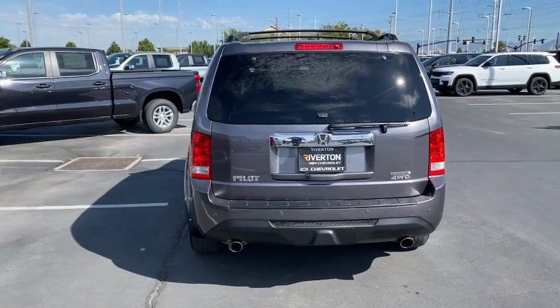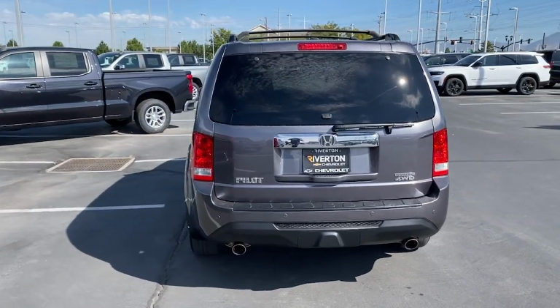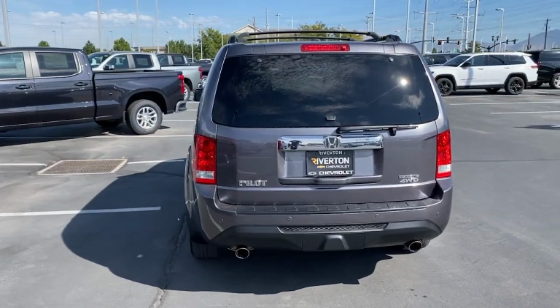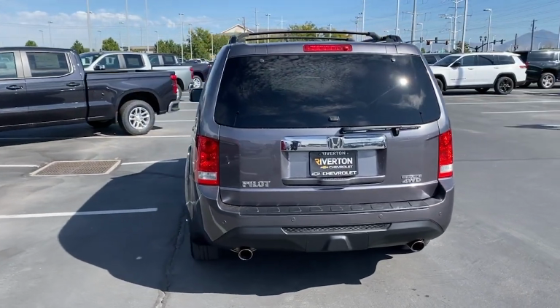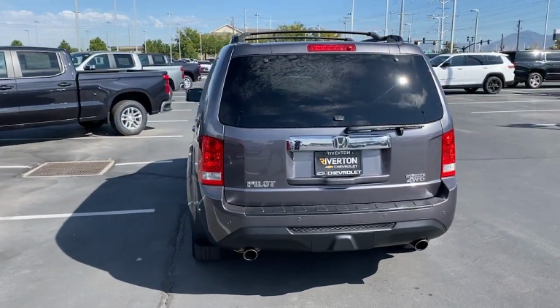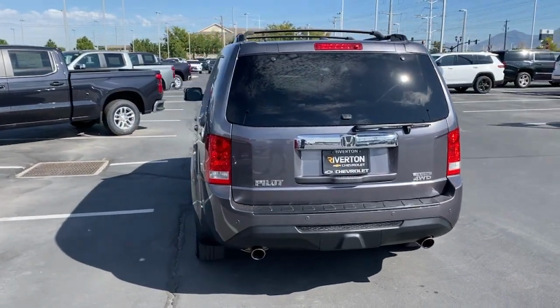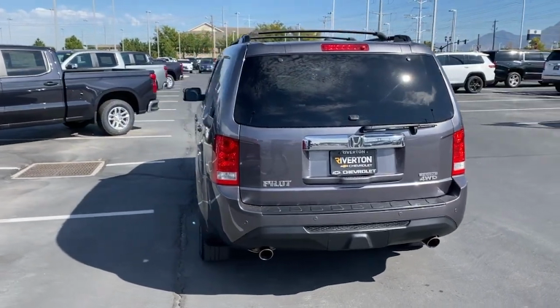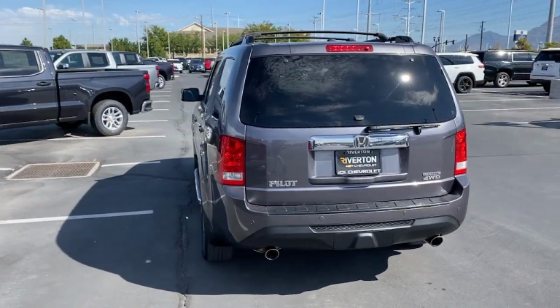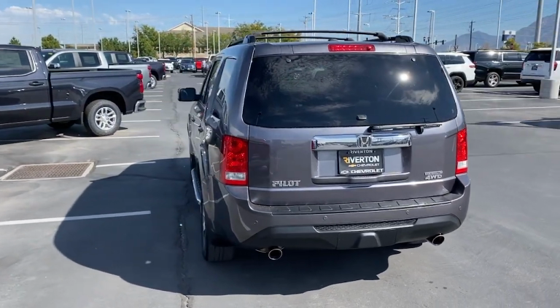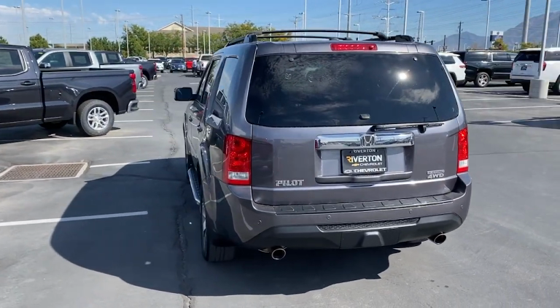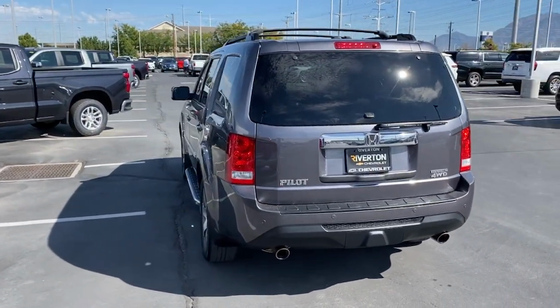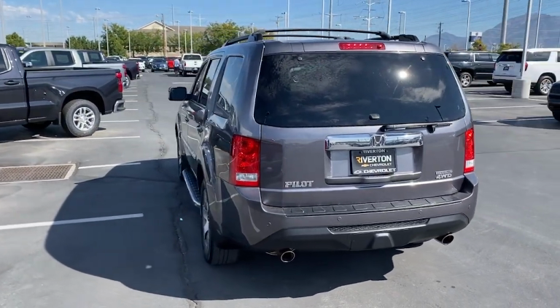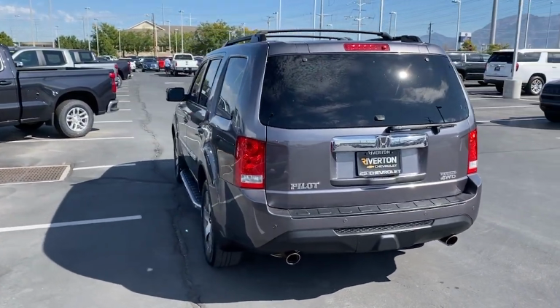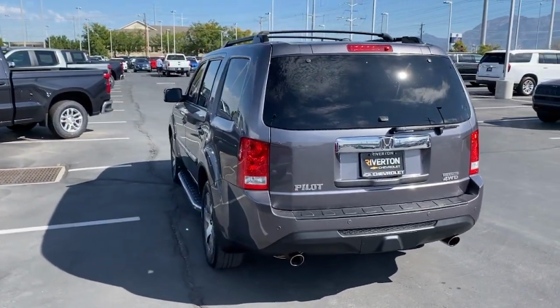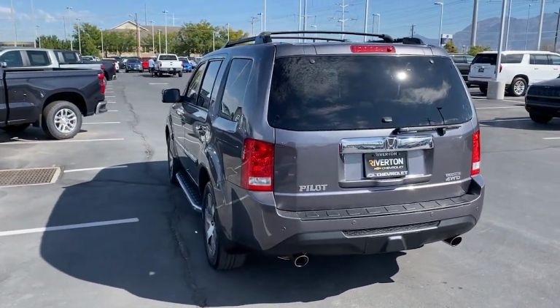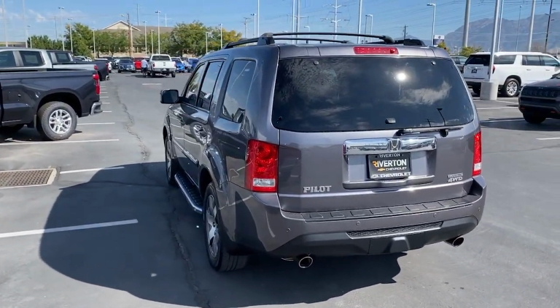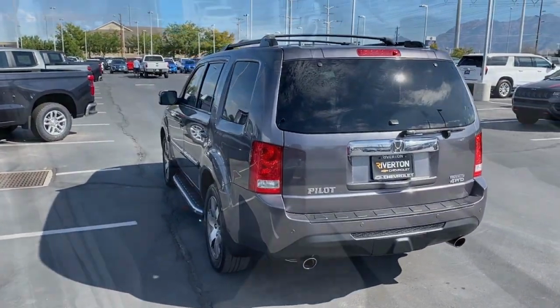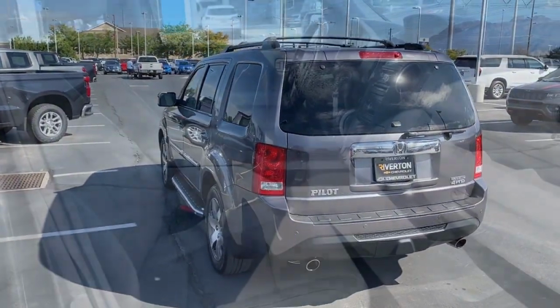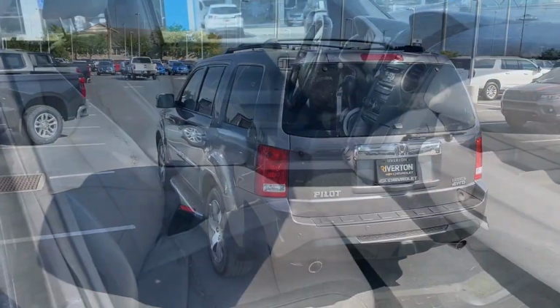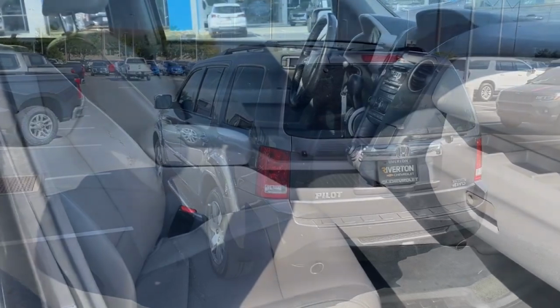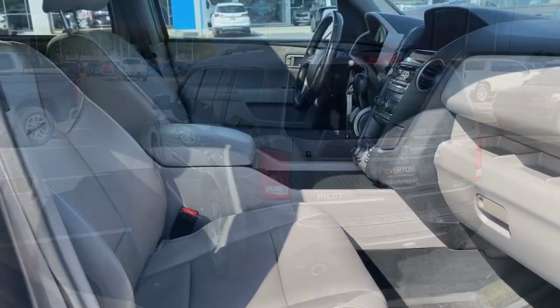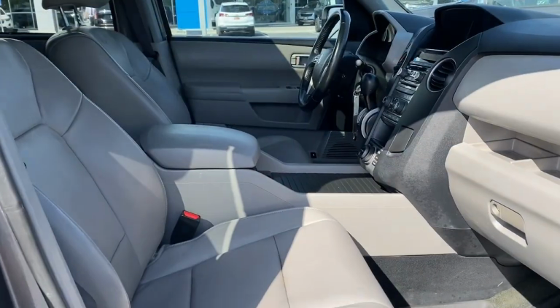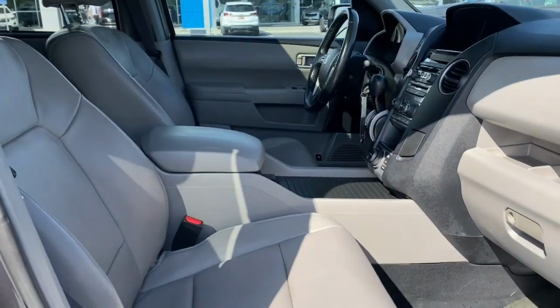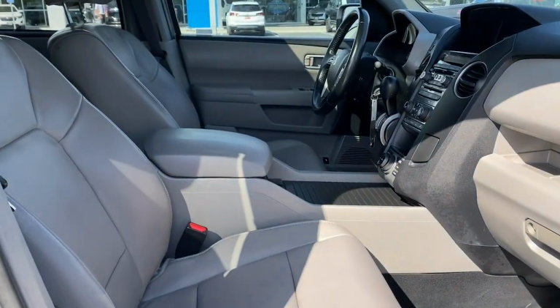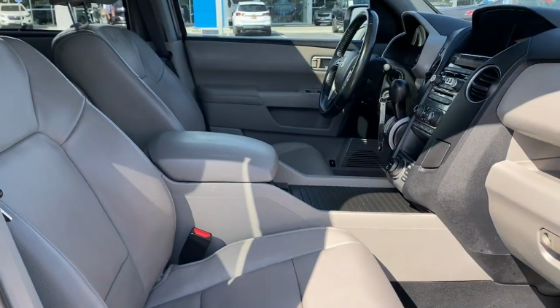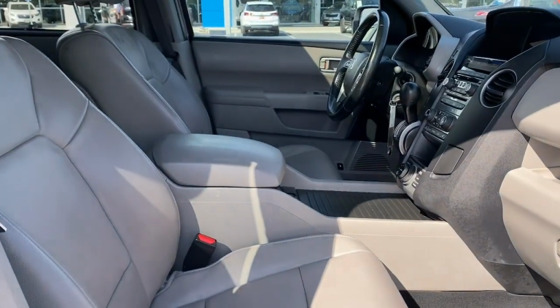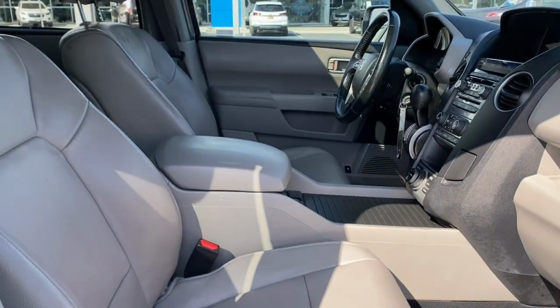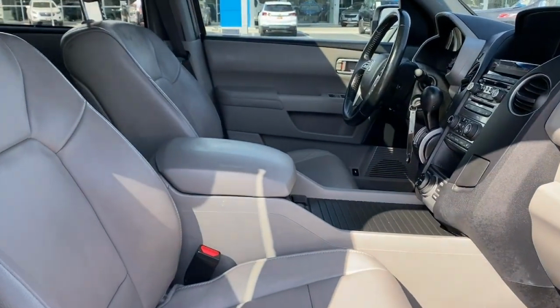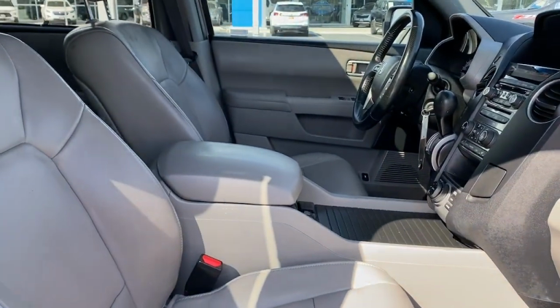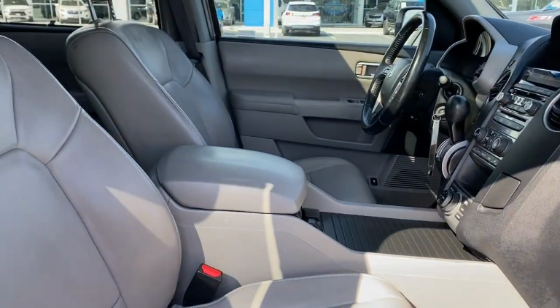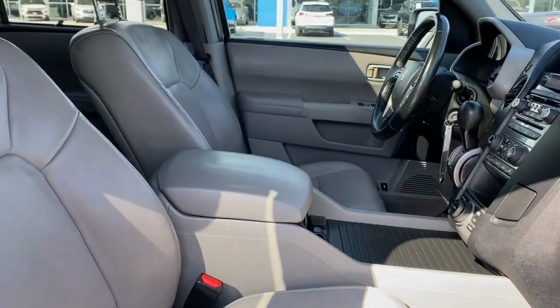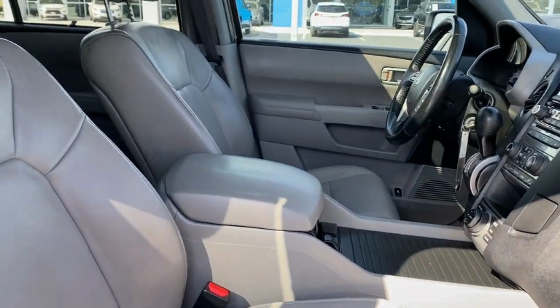Heated mirrors, fog lamps, power liftgate, backup camera, satellite radio.